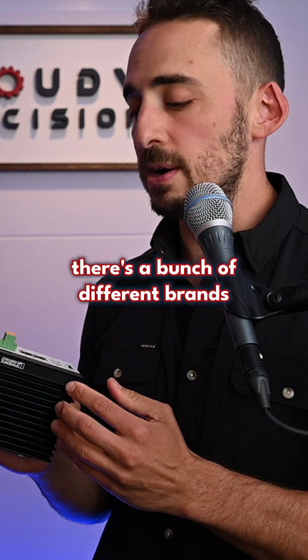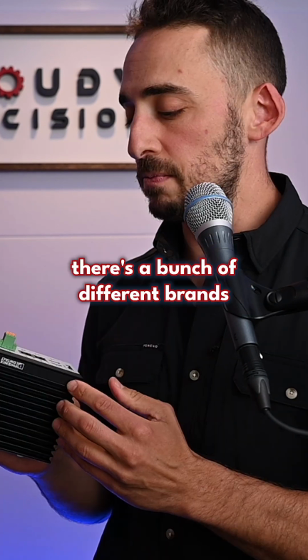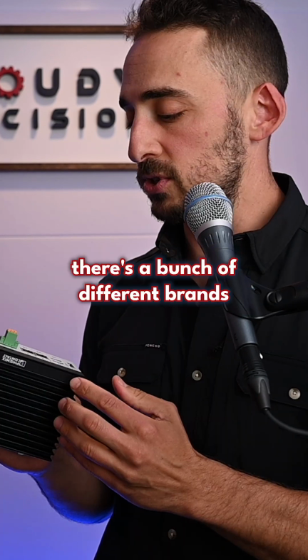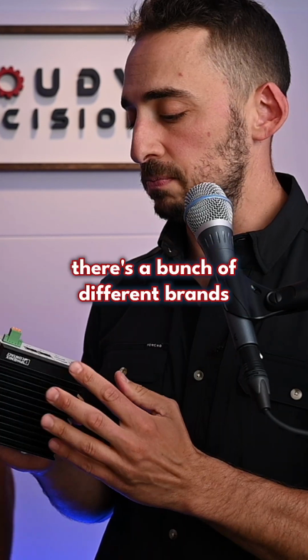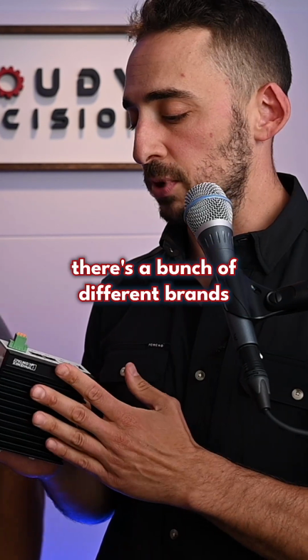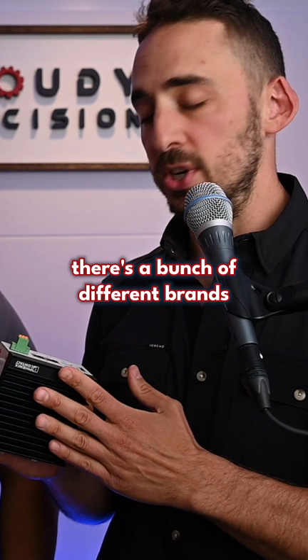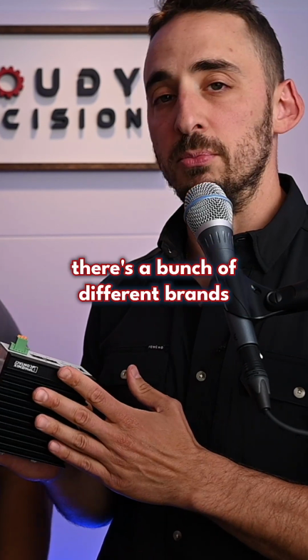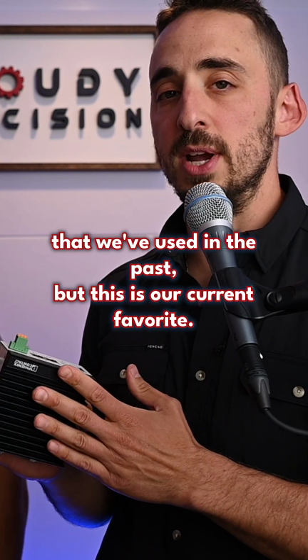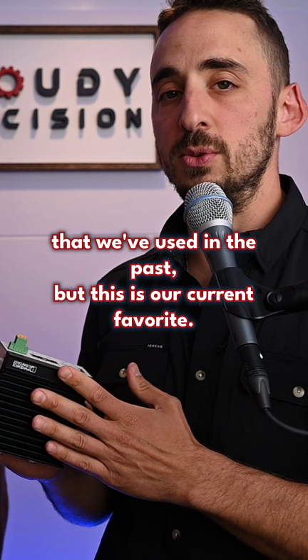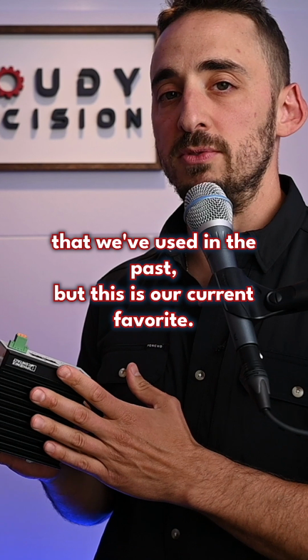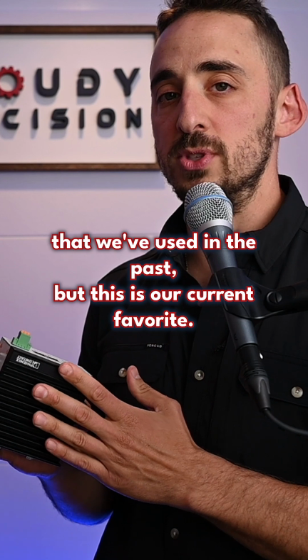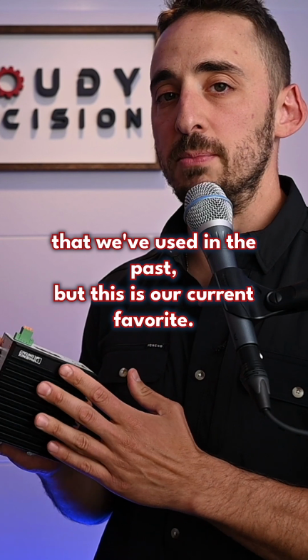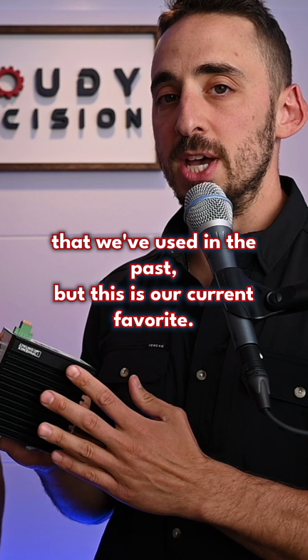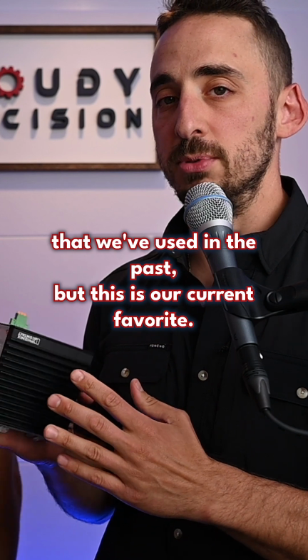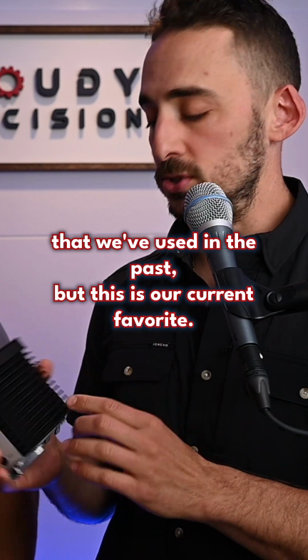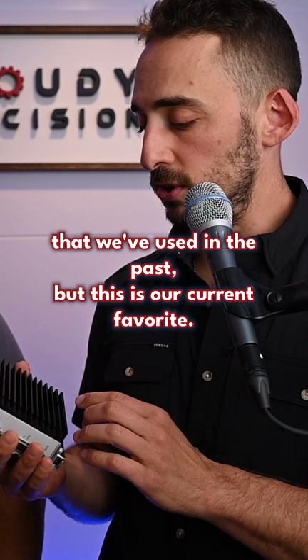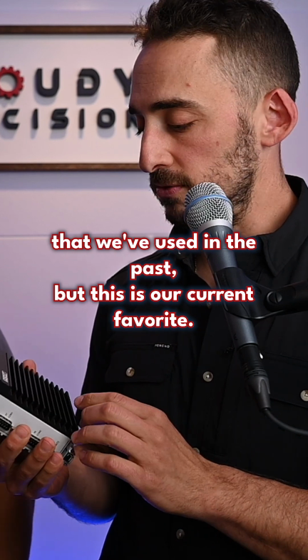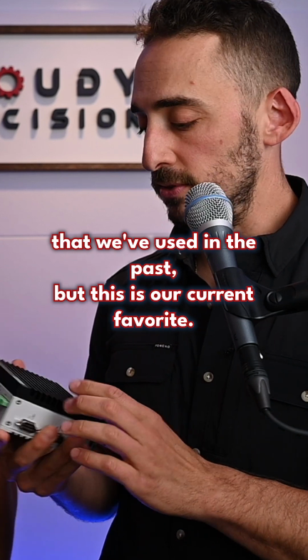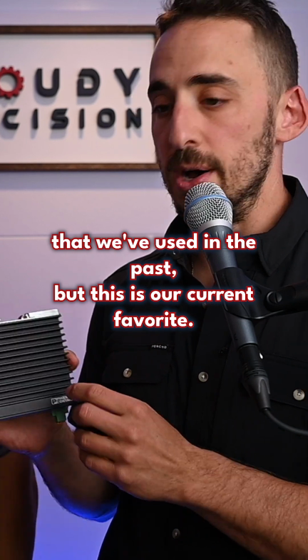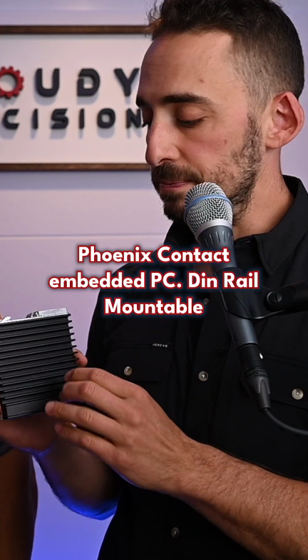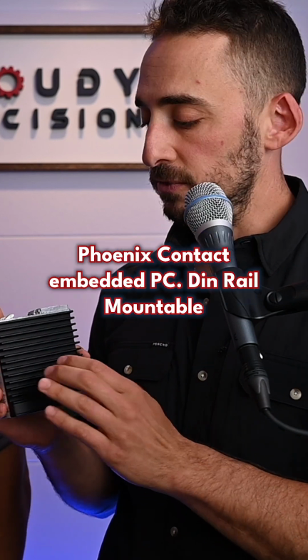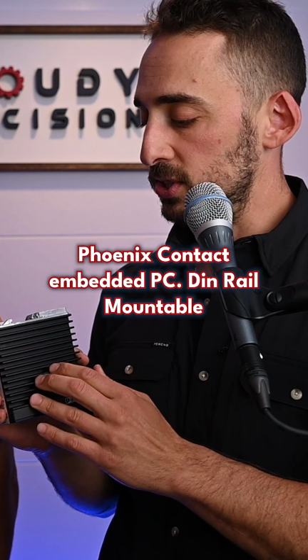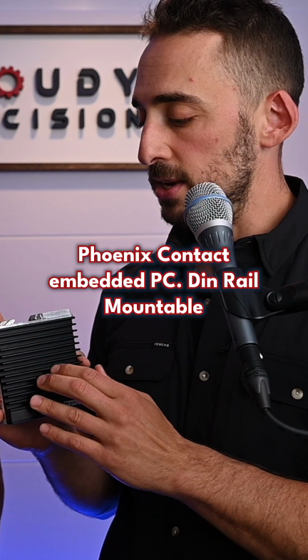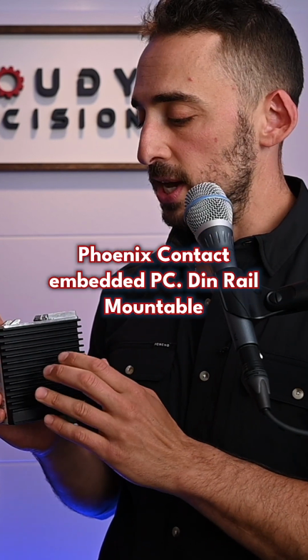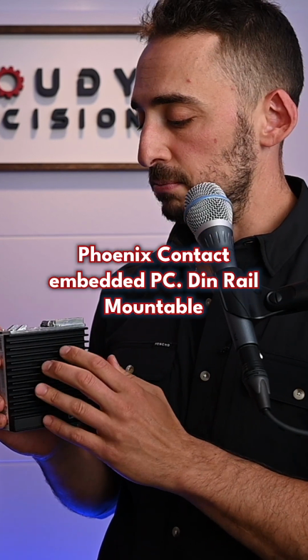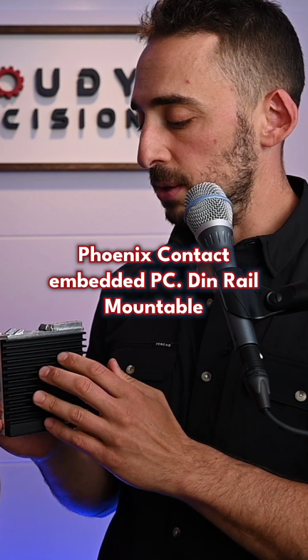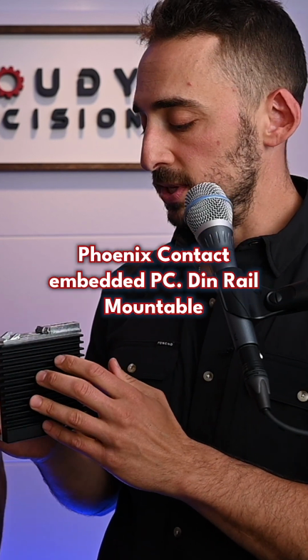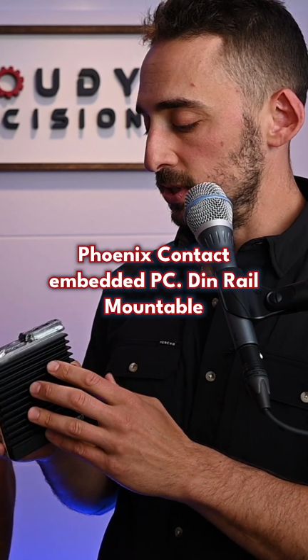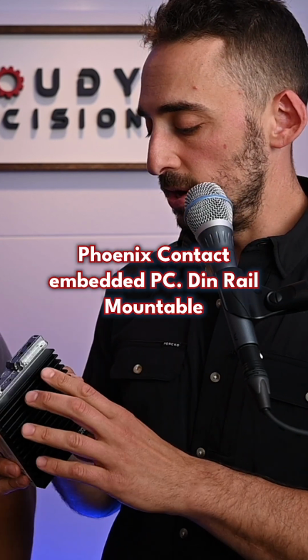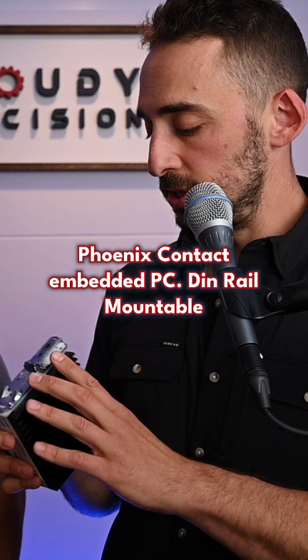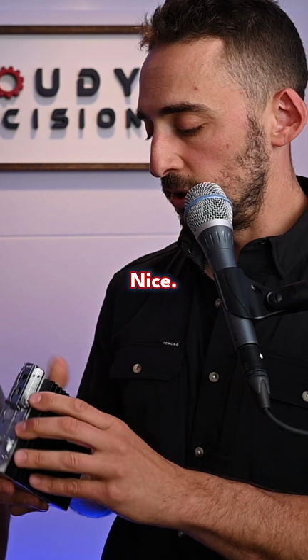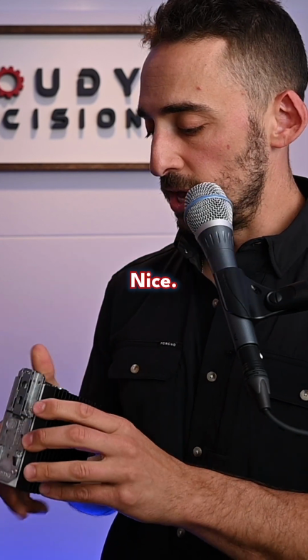There's a bunch of different brands that we've used in the past, but this is our current favorite: the Phoenix Contact Embedded PC, DIN rail mountable.